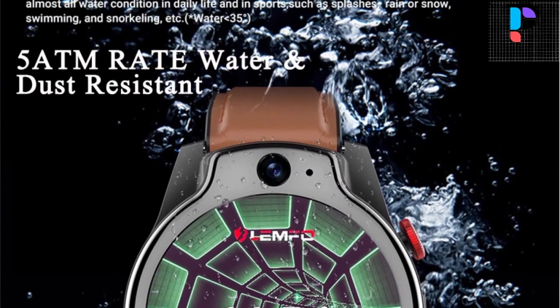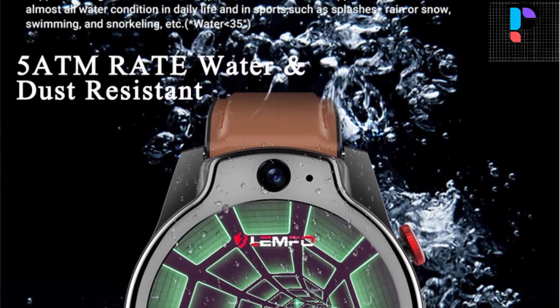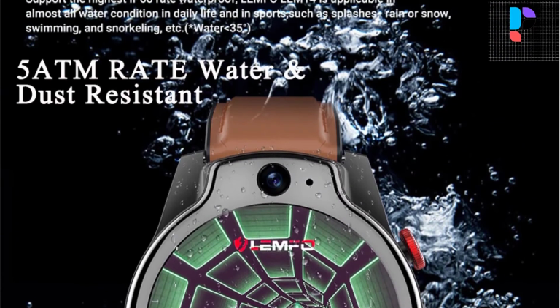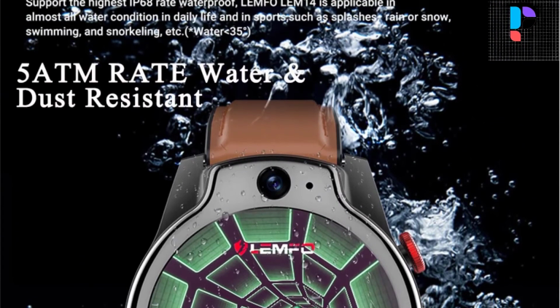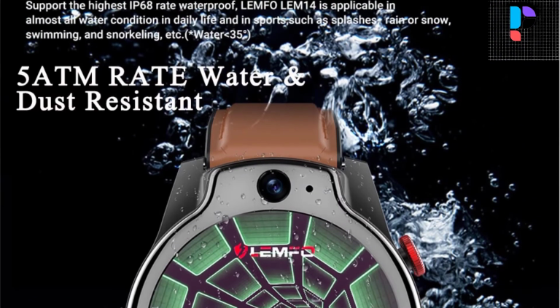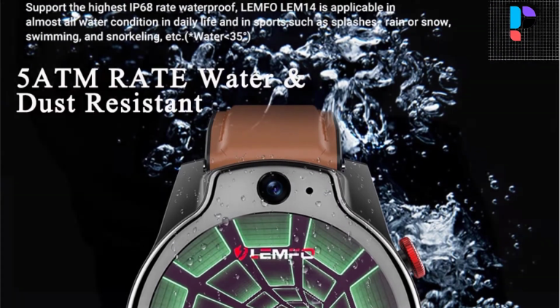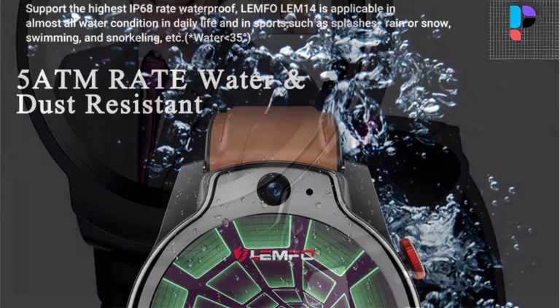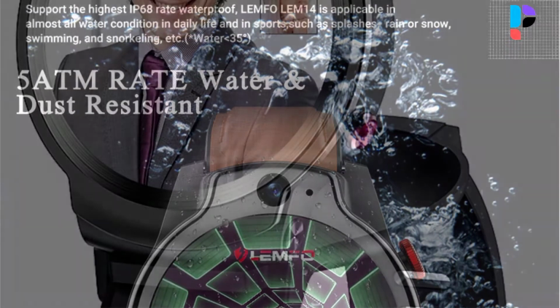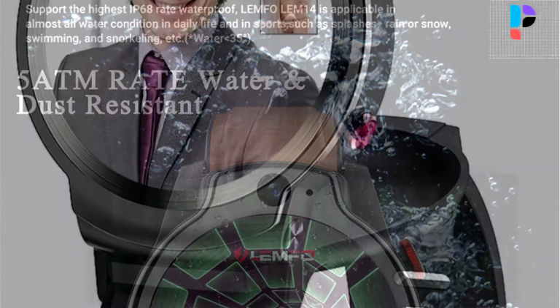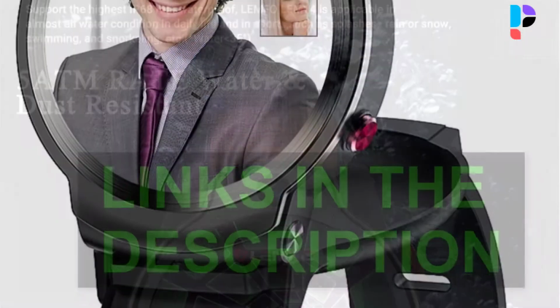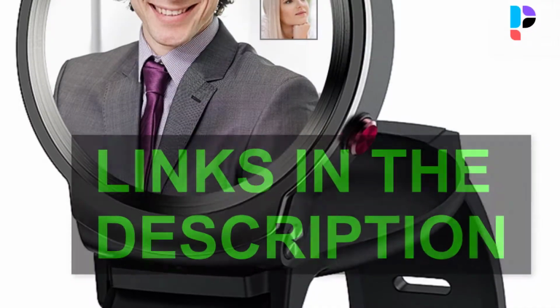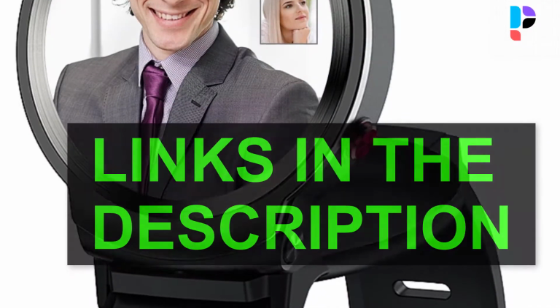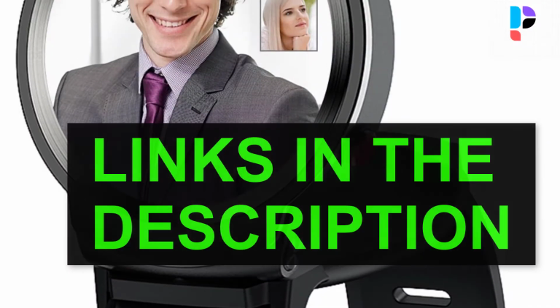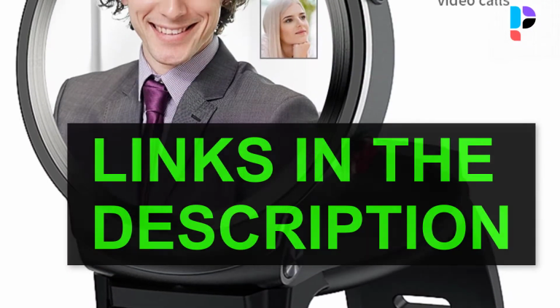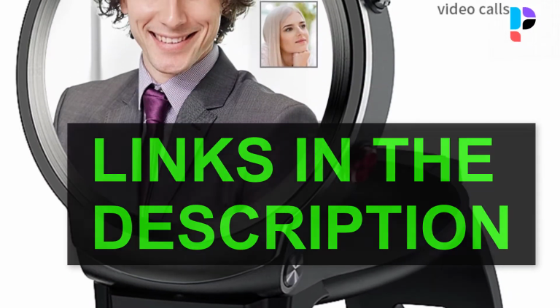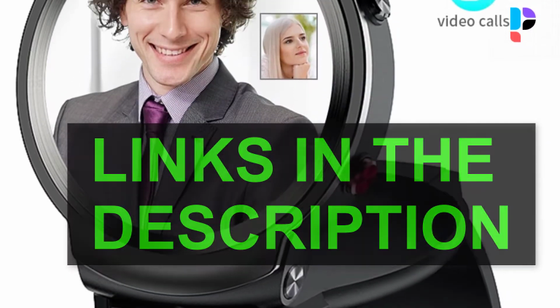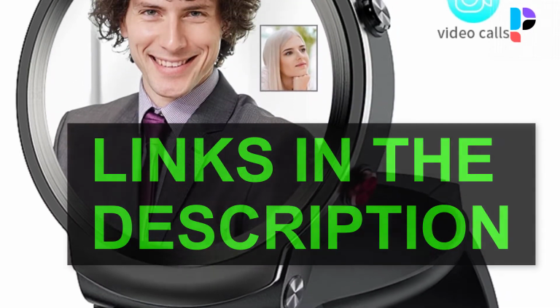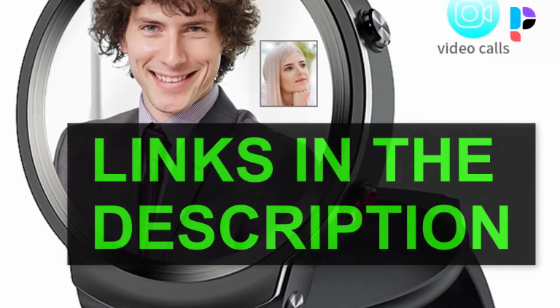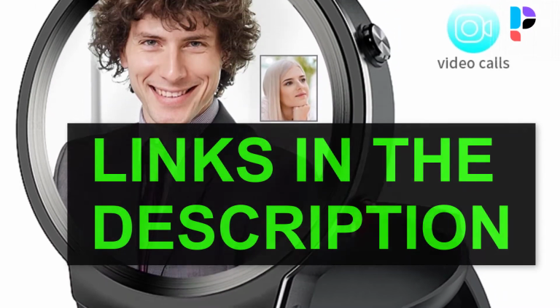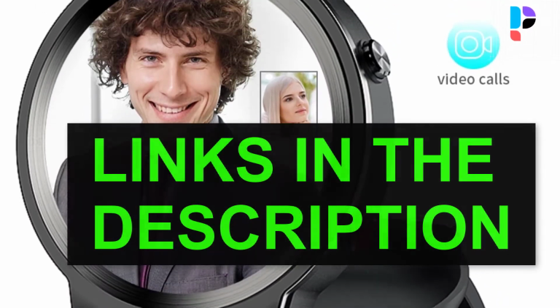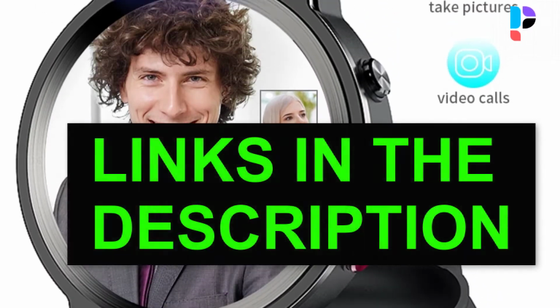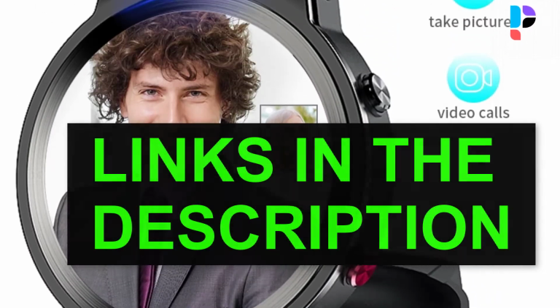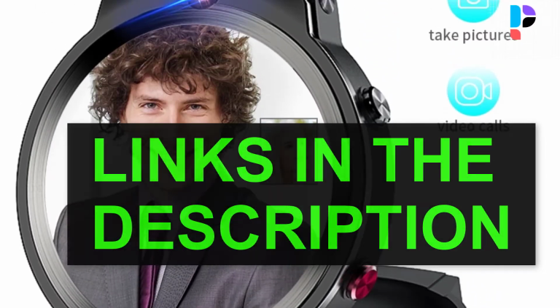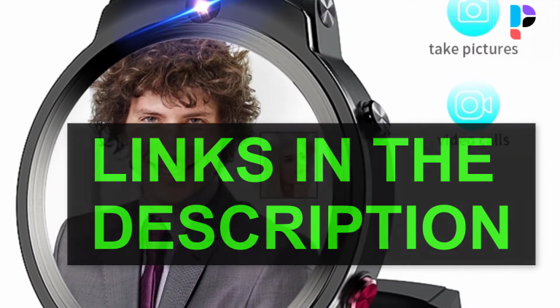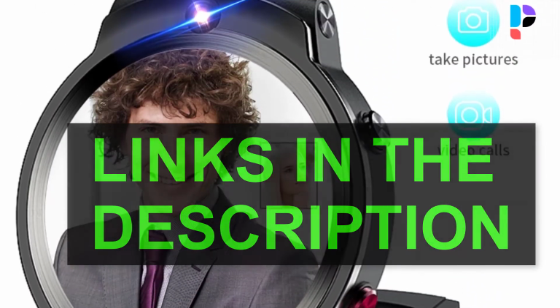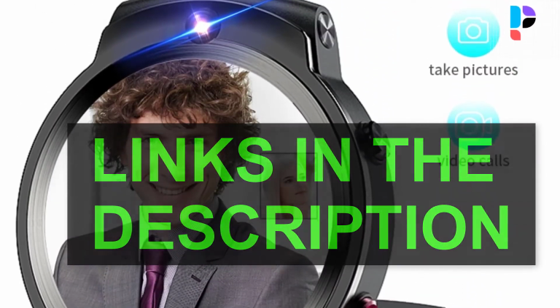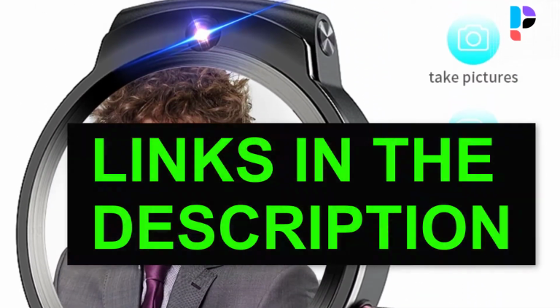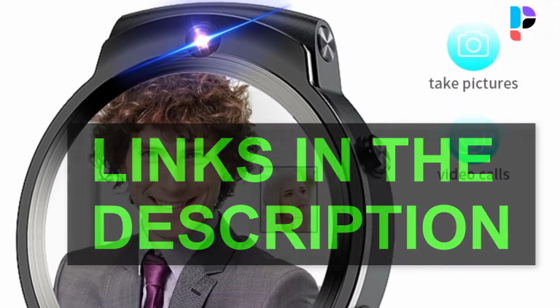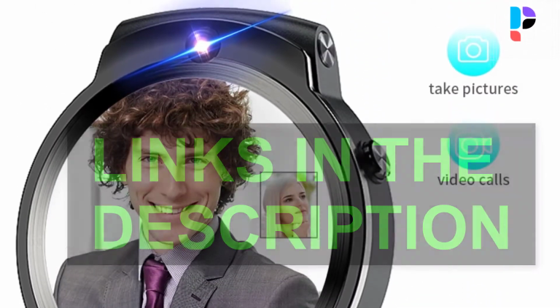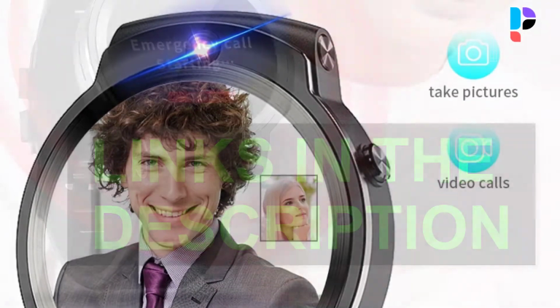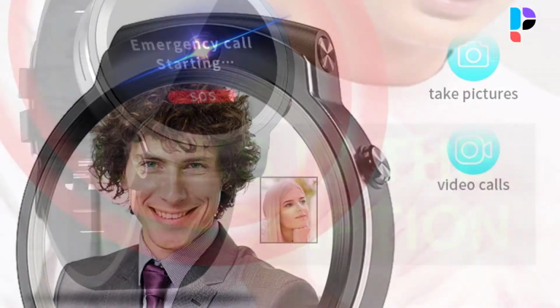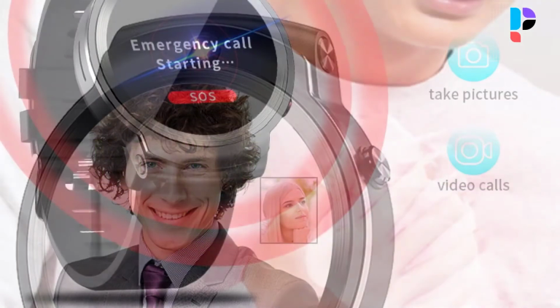You will also find product links in the description. You can check everything about the products through the links.